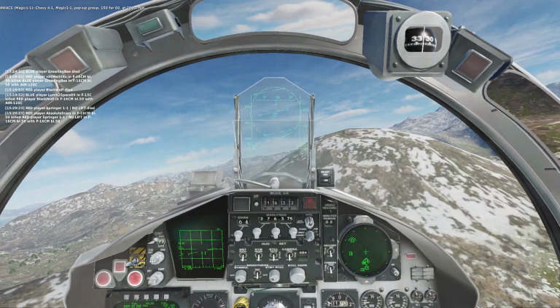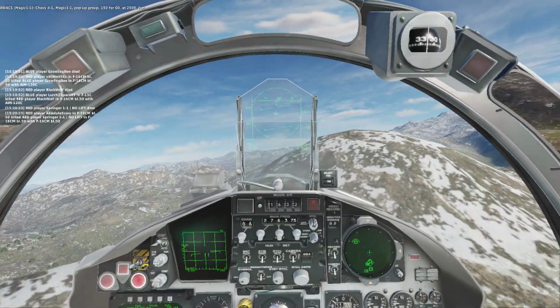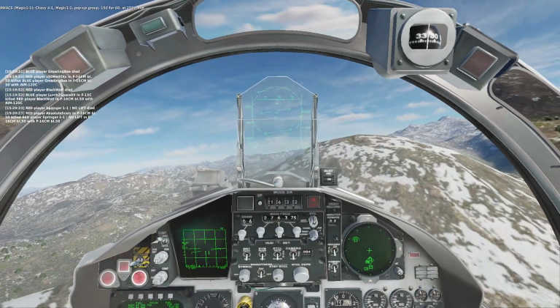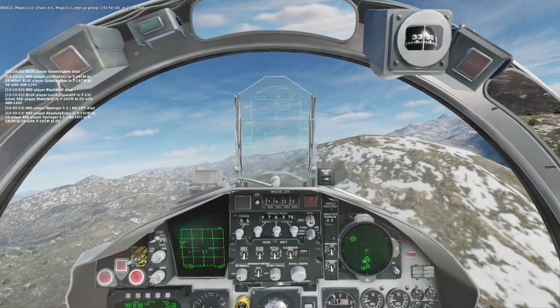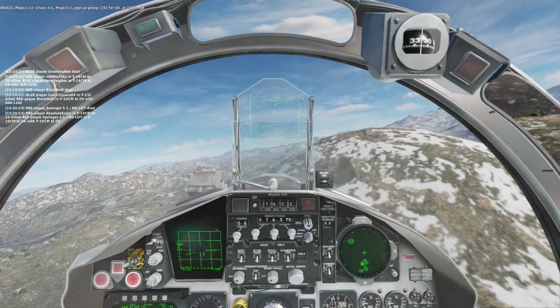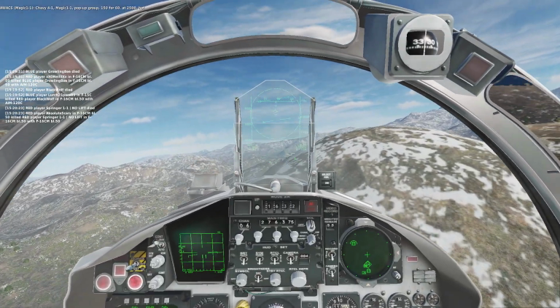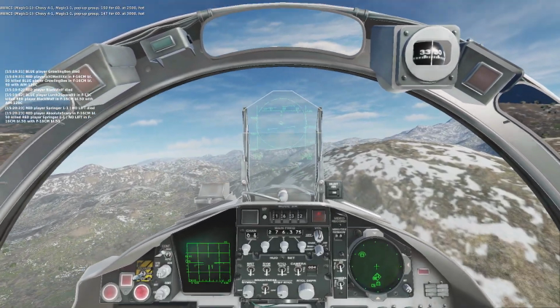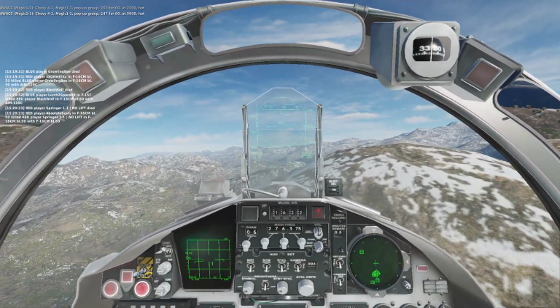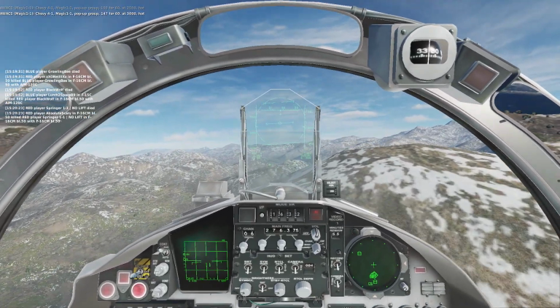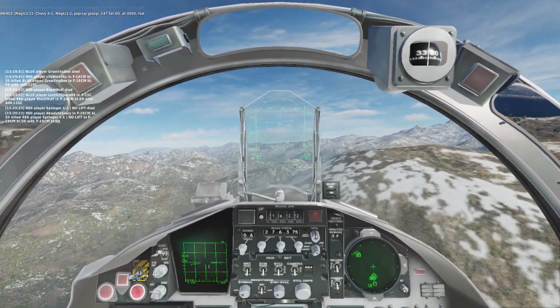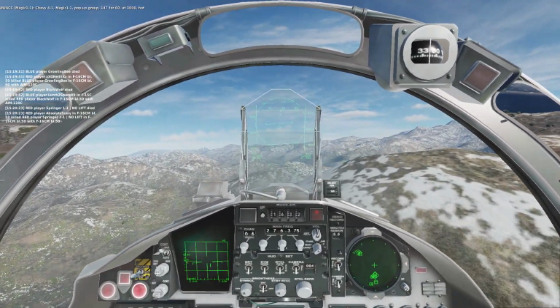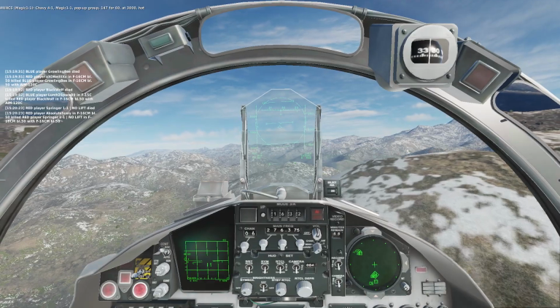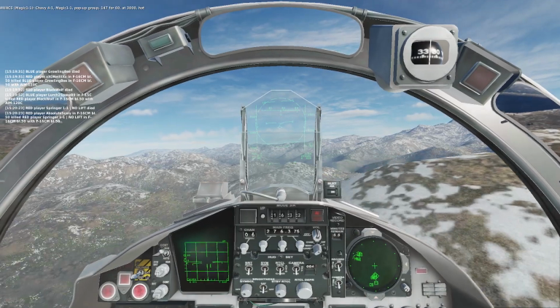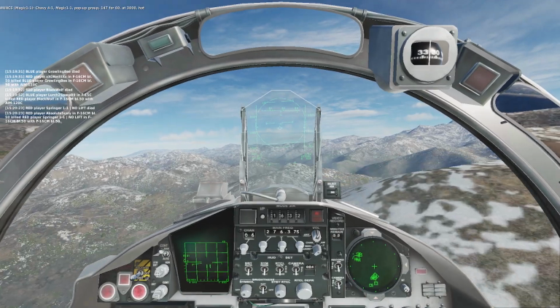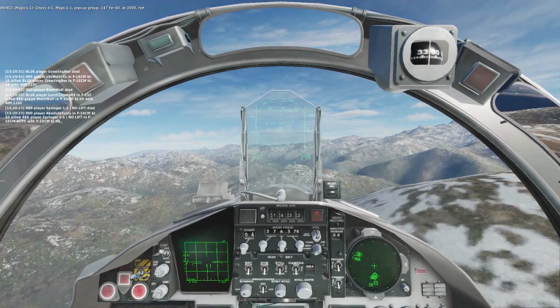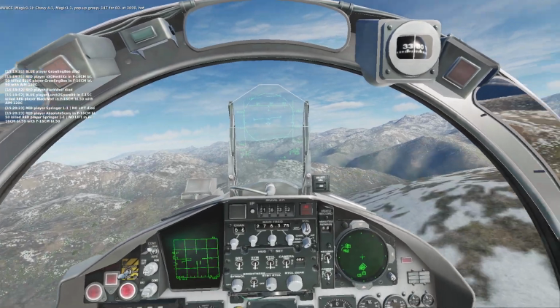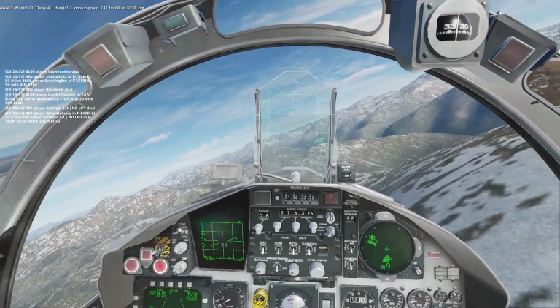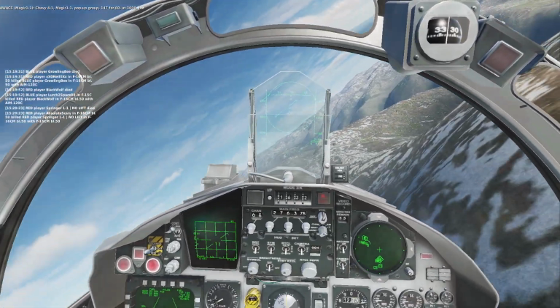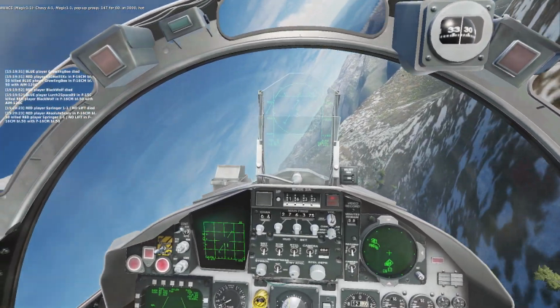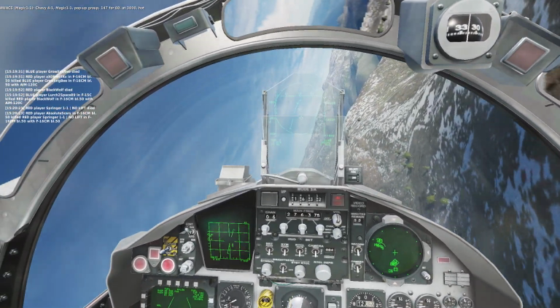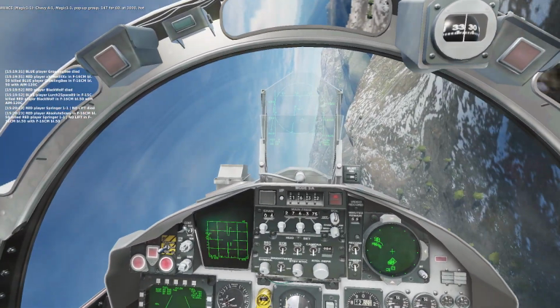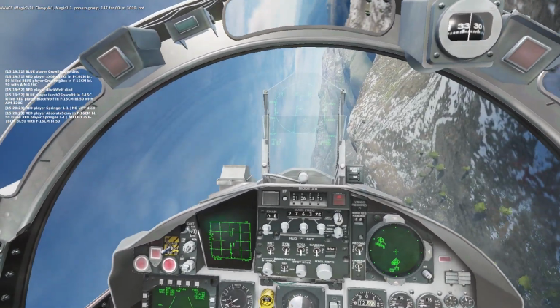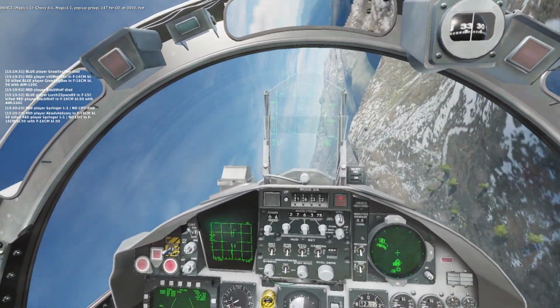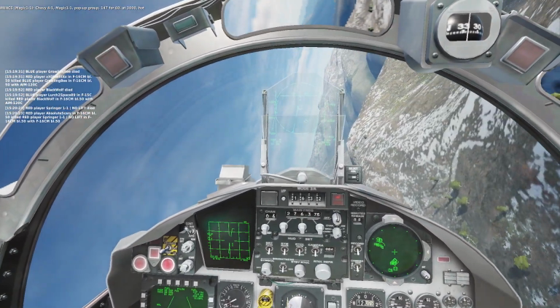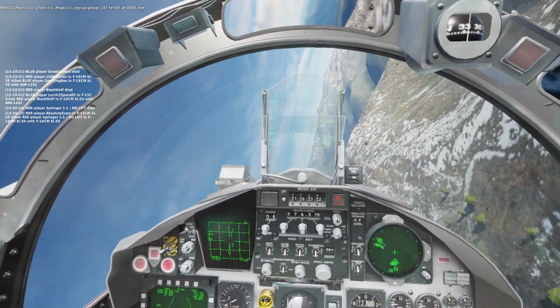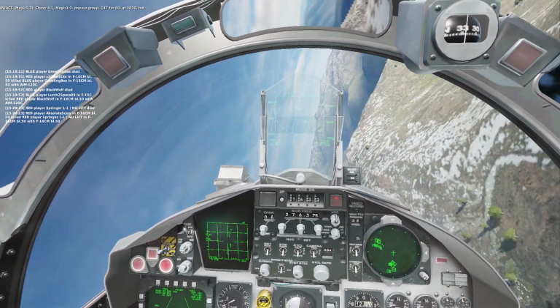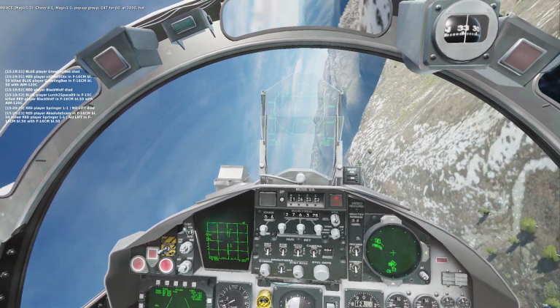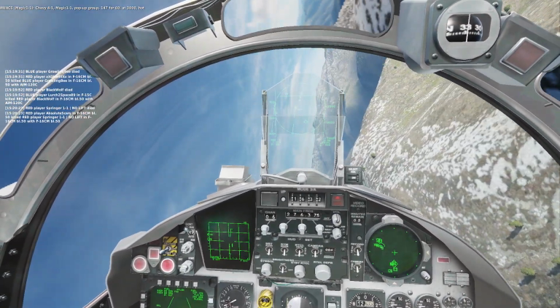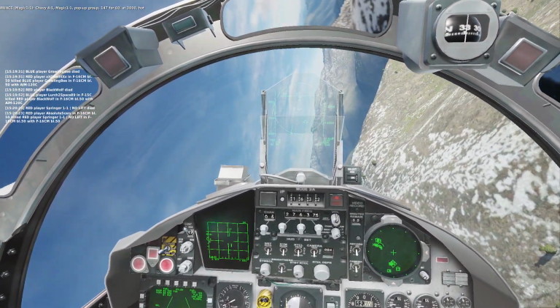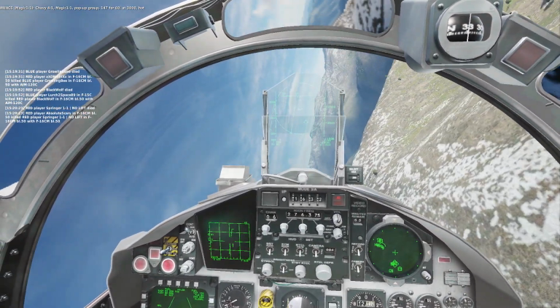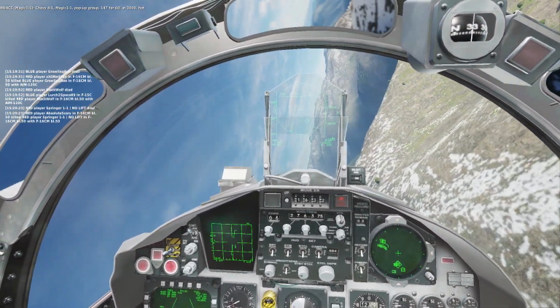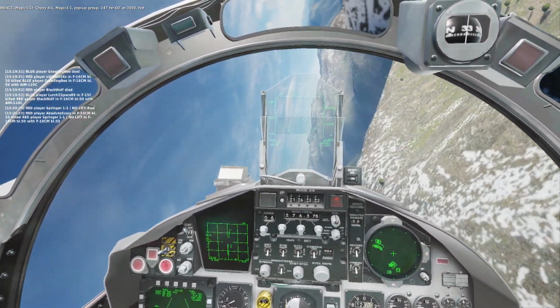Chevy Ford 1, Magic 1-1, pop-up group 147-460, at 3,000, hot.